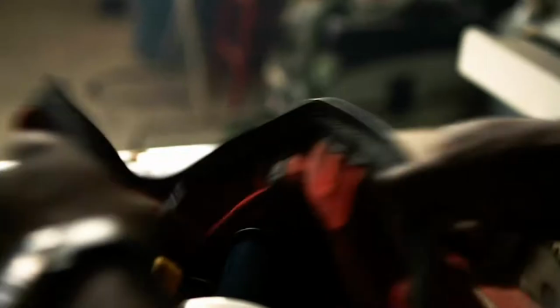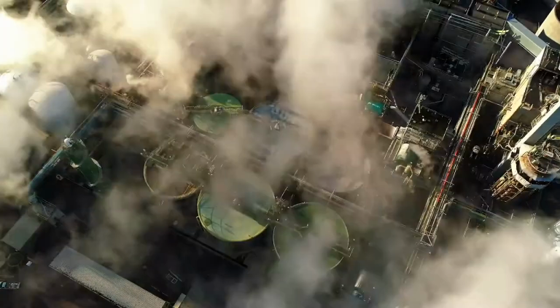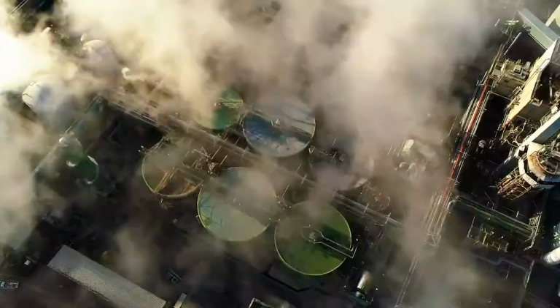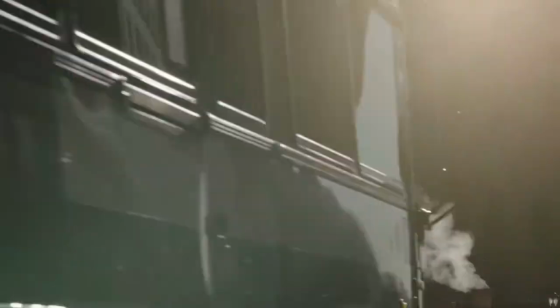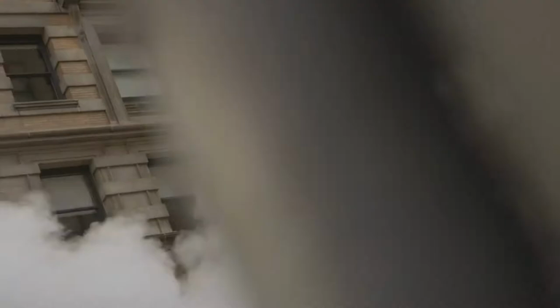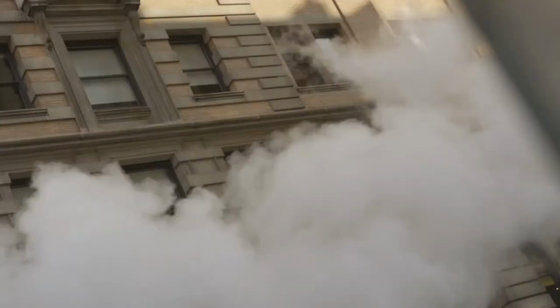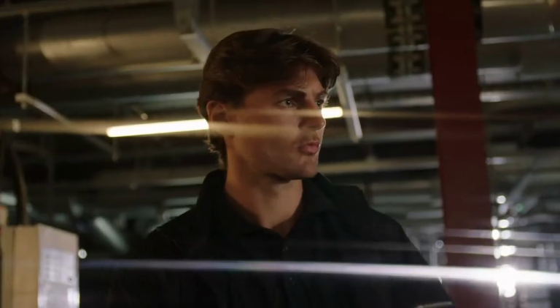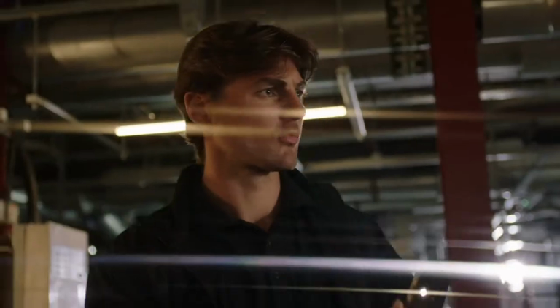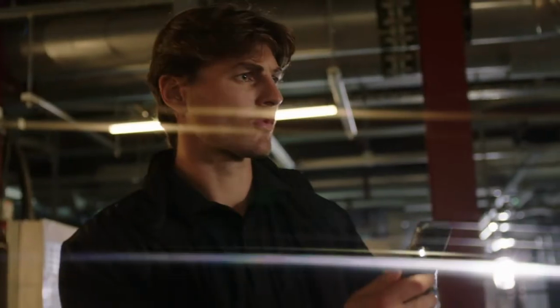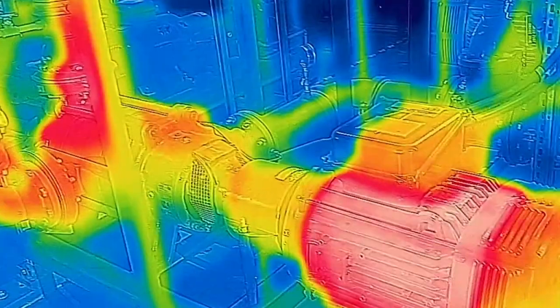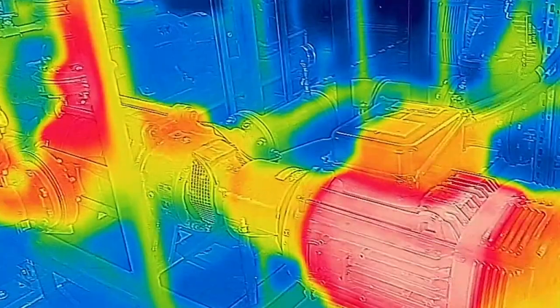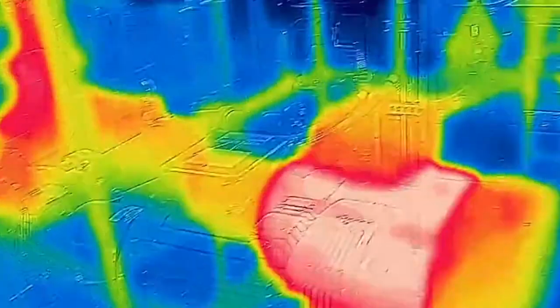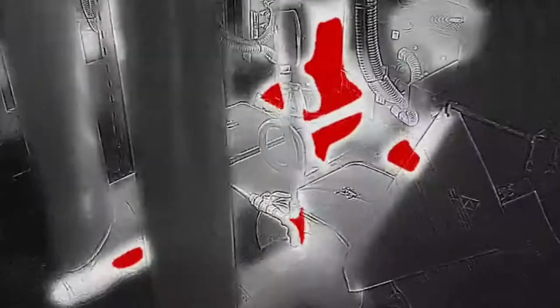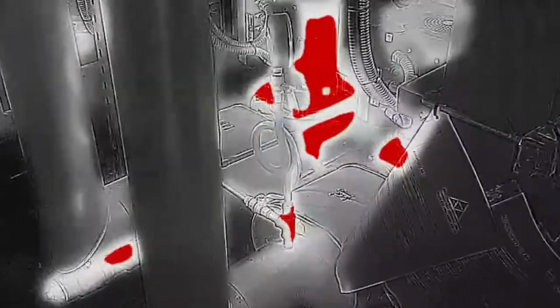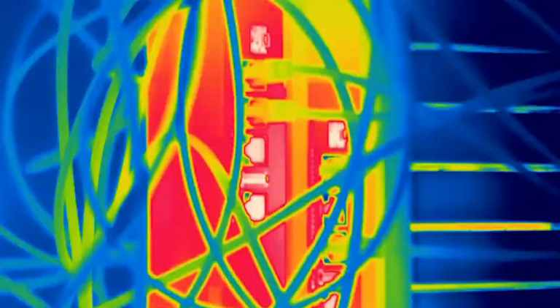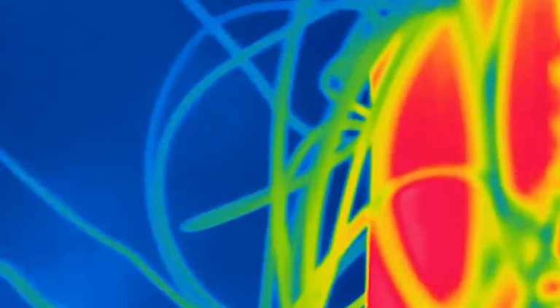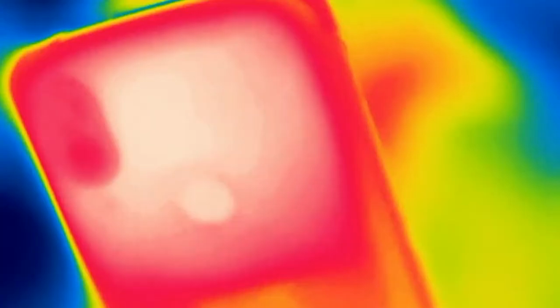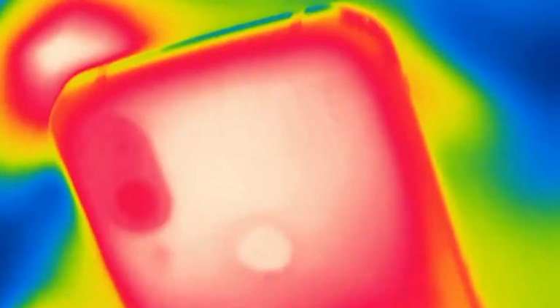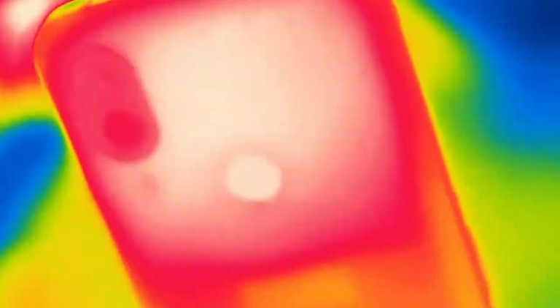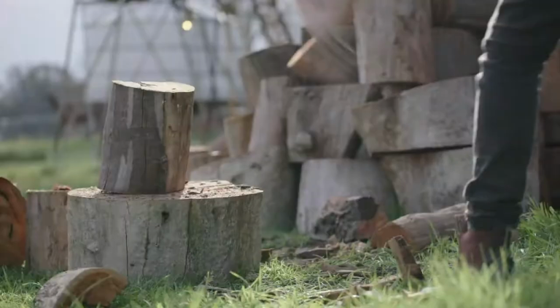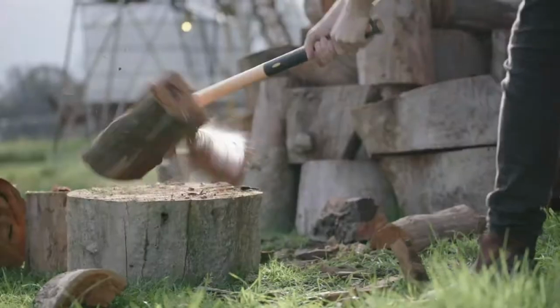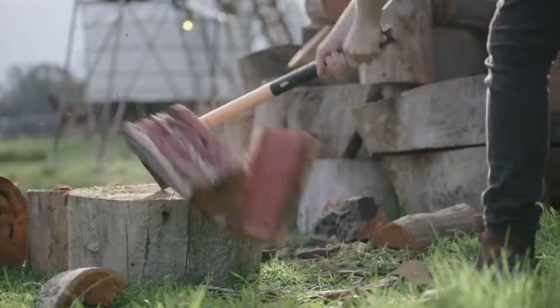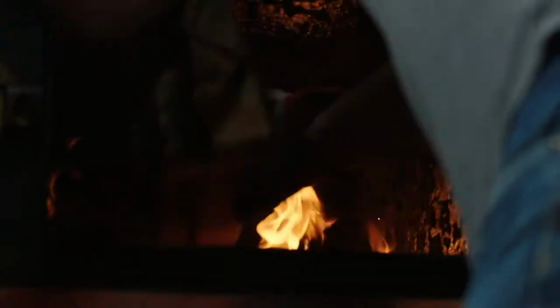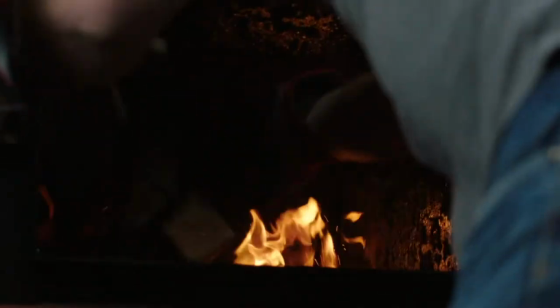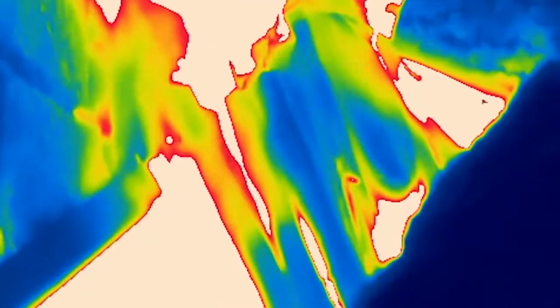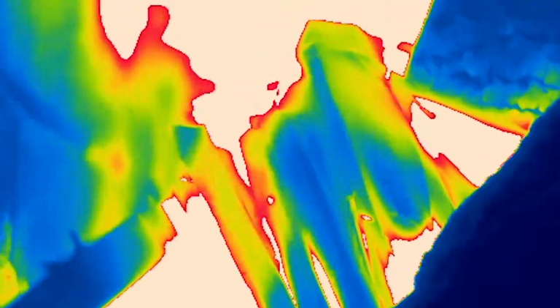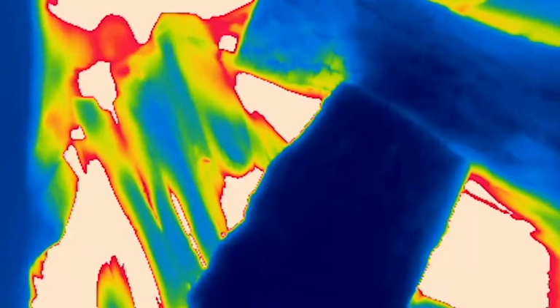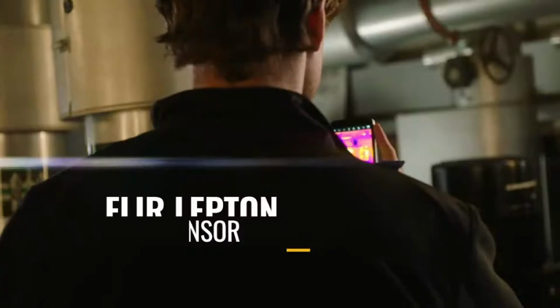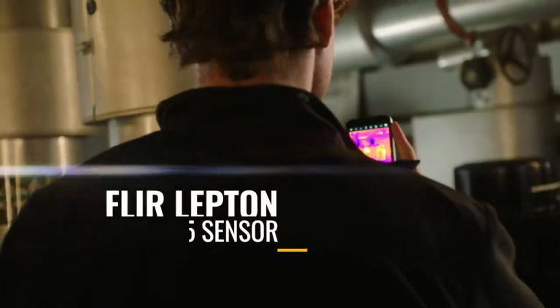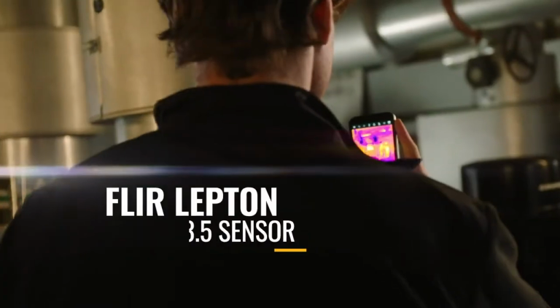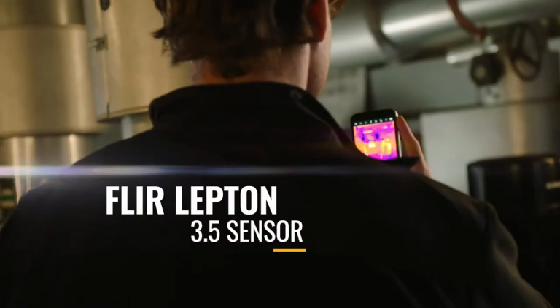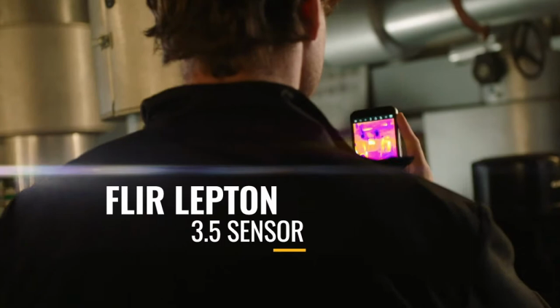The CAT S62 Pro. The most advanced professional thermal imaging smartphone in the world.